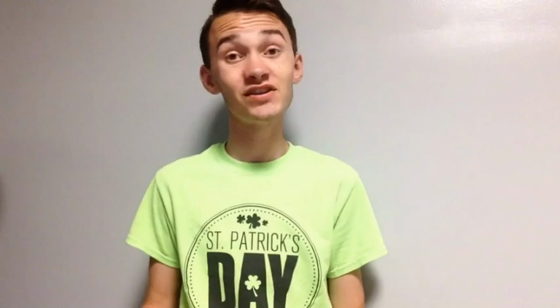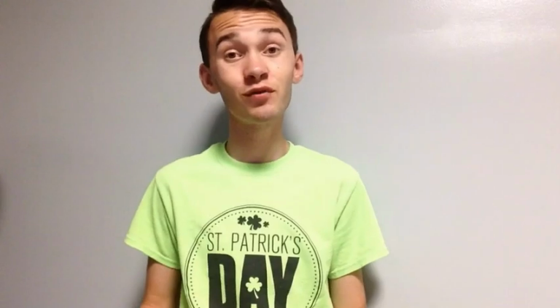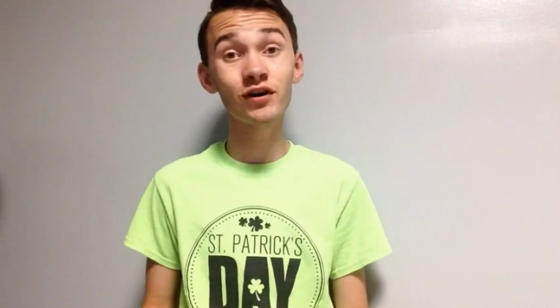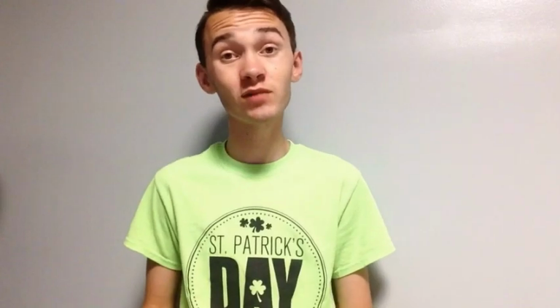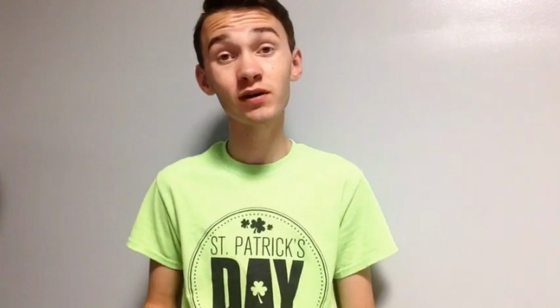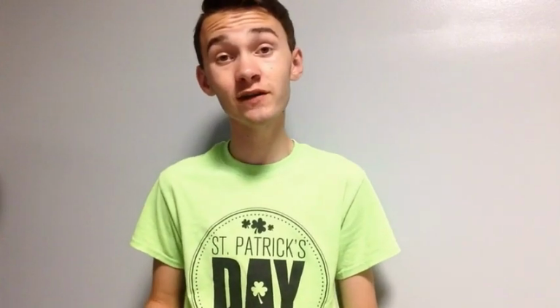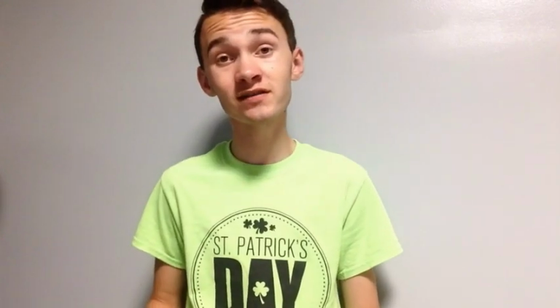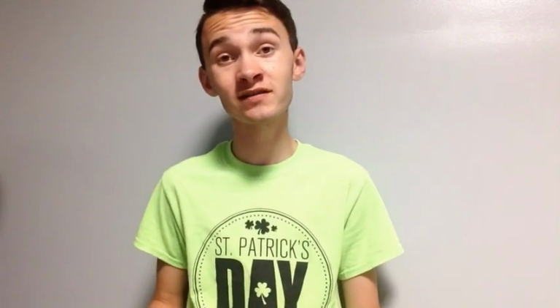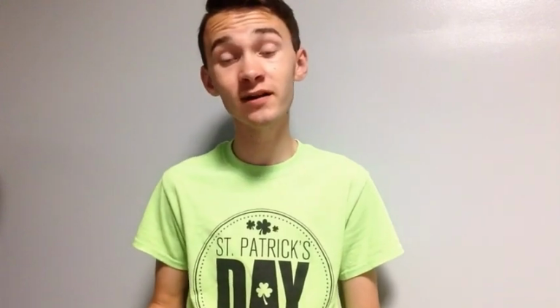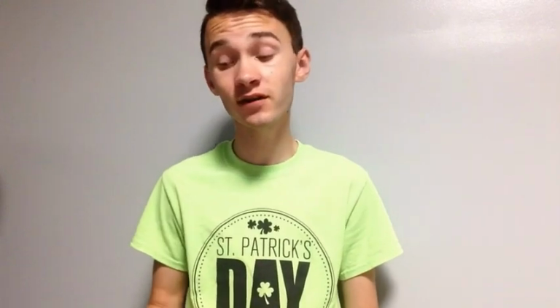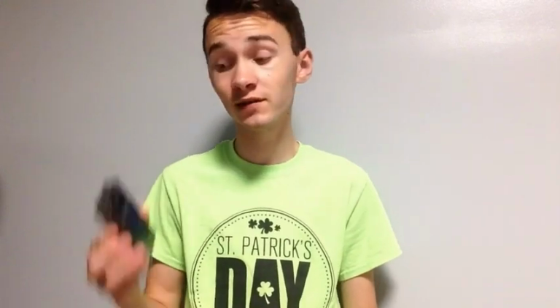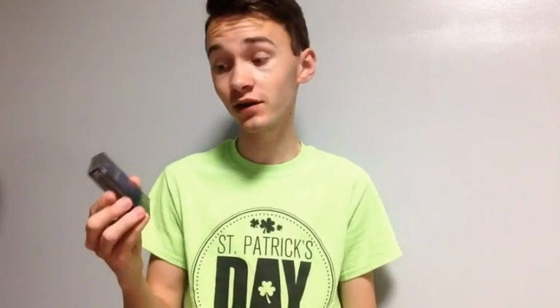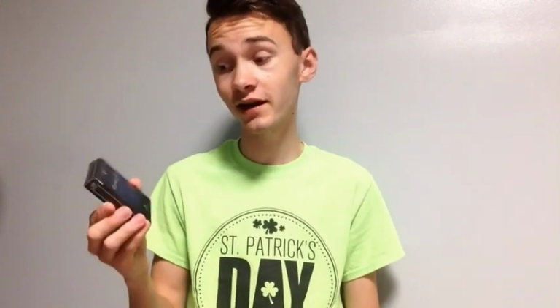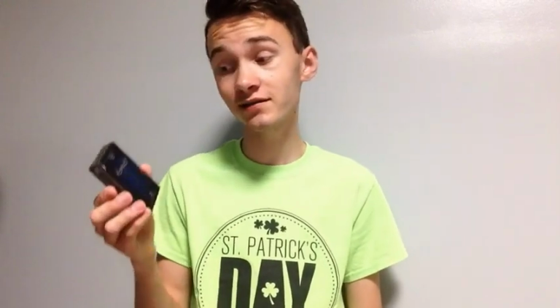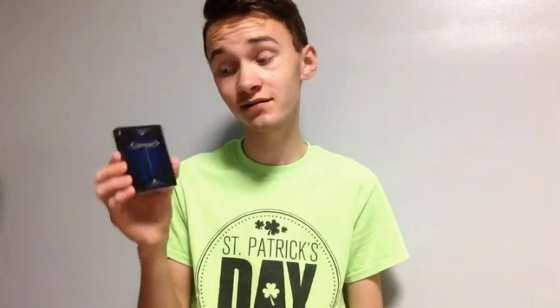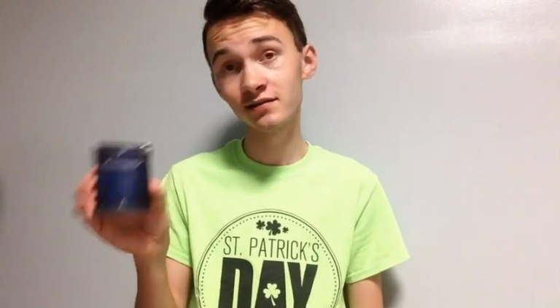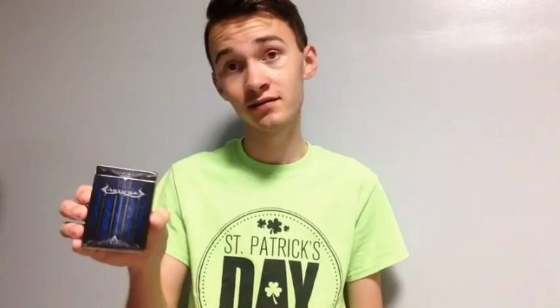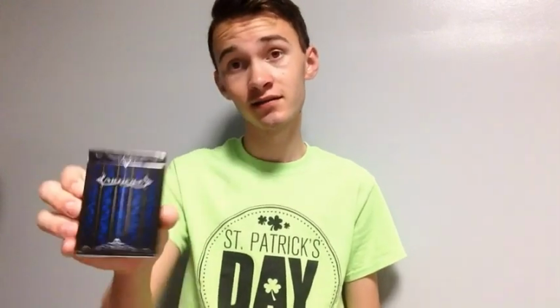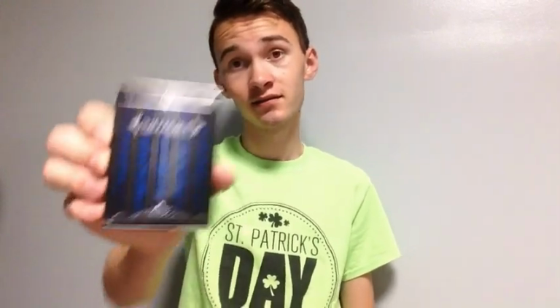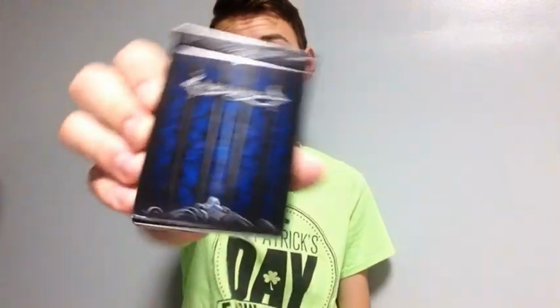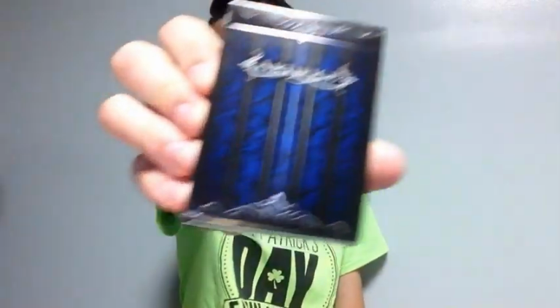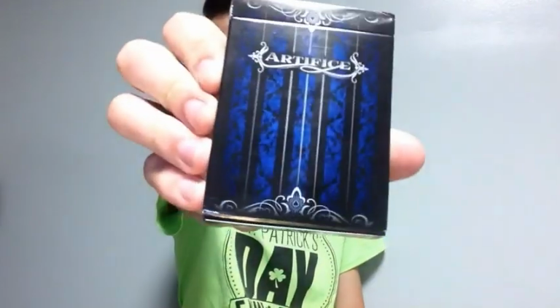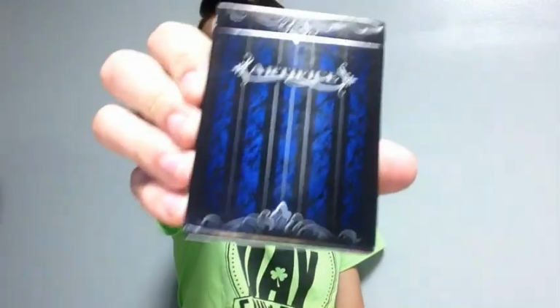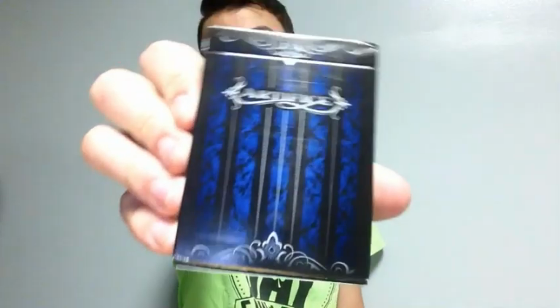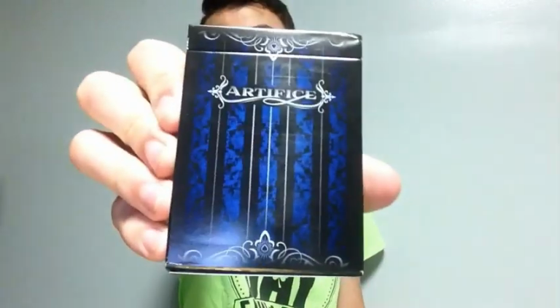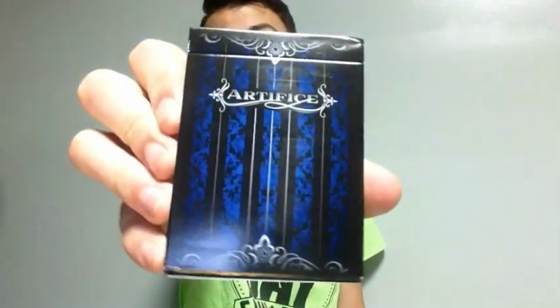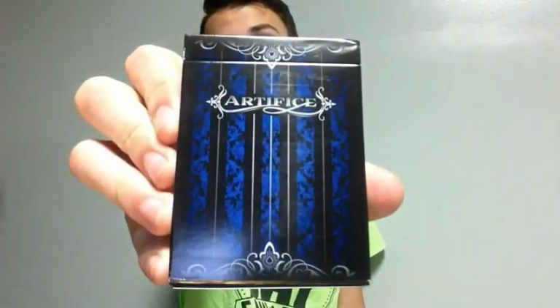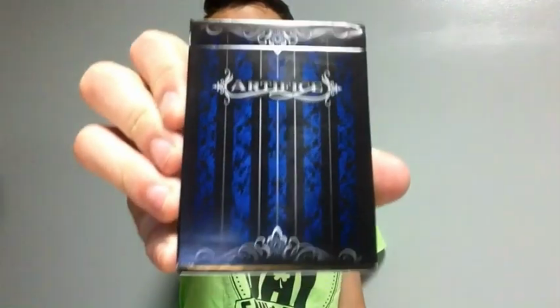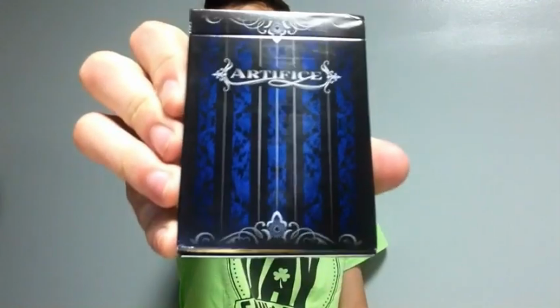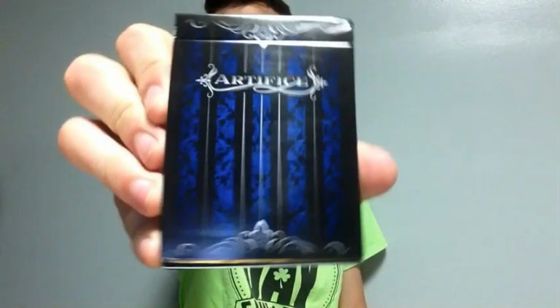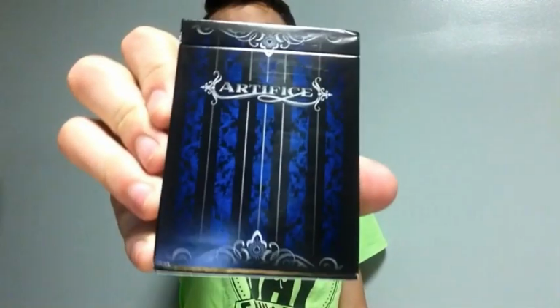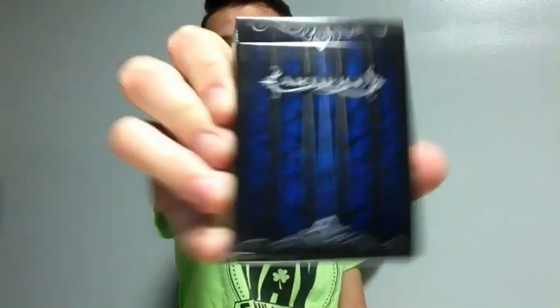It's your boy Card Perfect, and today we're going to be looking at the Blue Artifice Playing Cards.